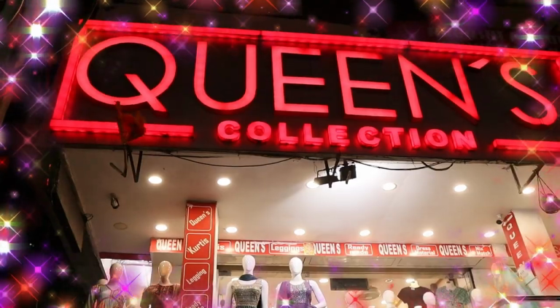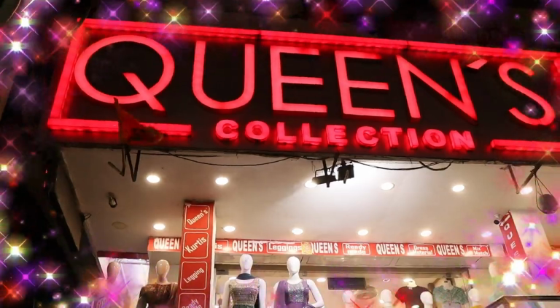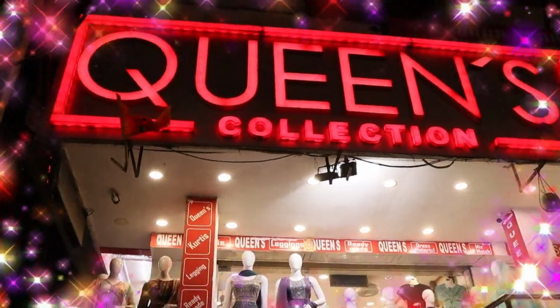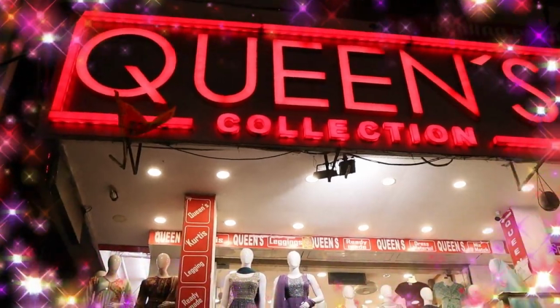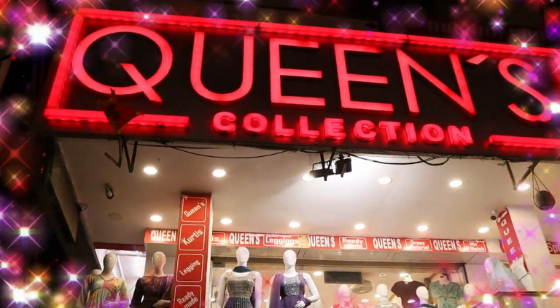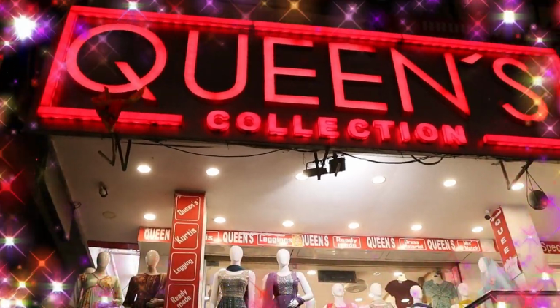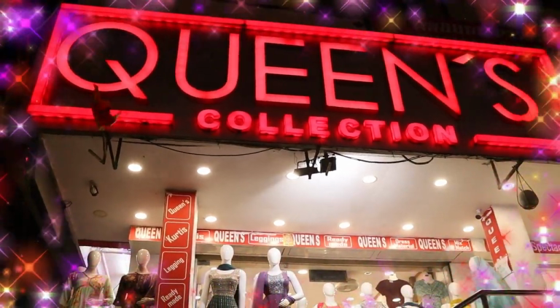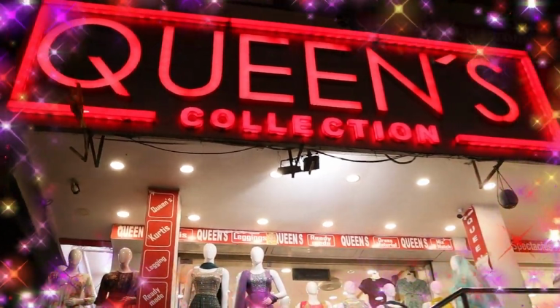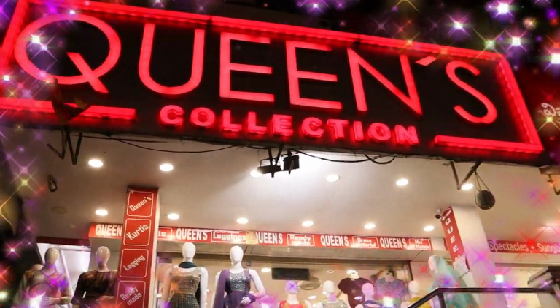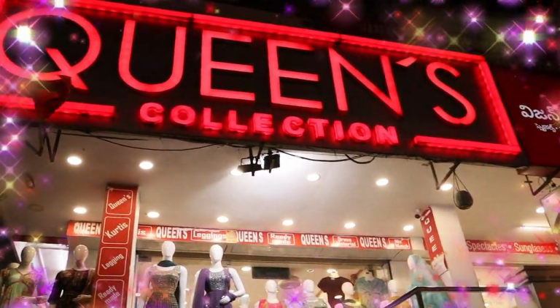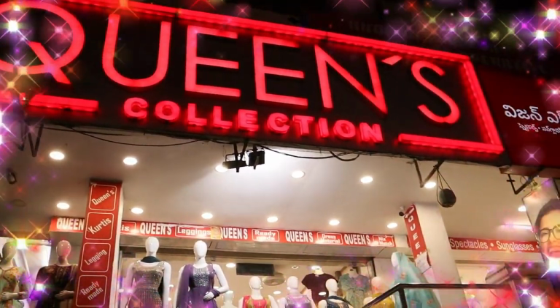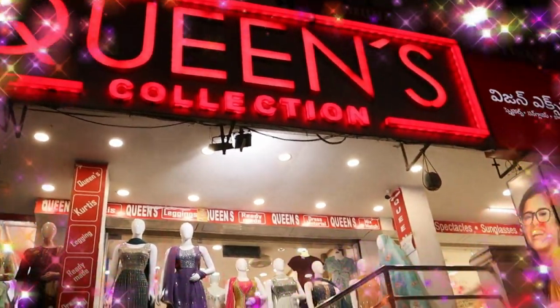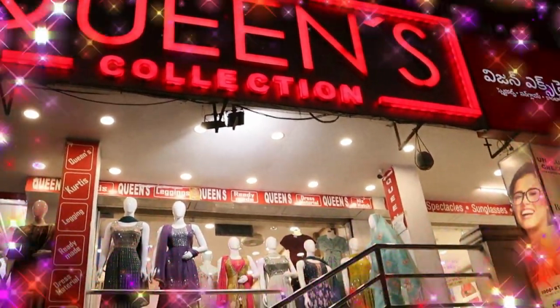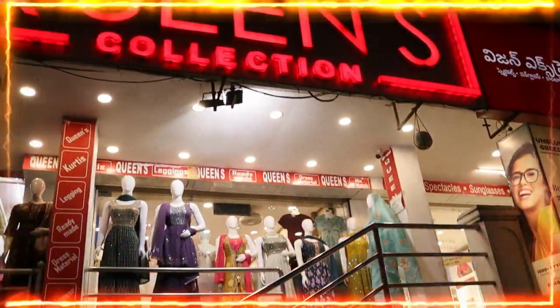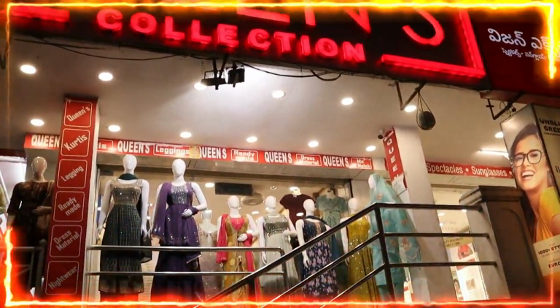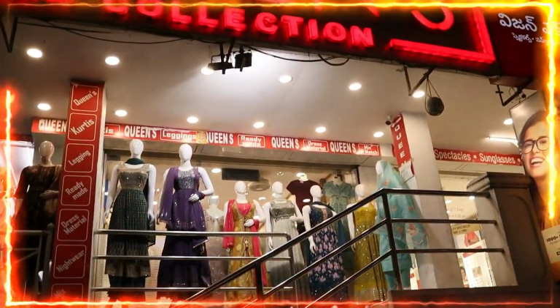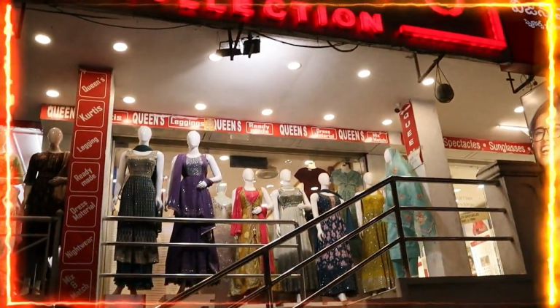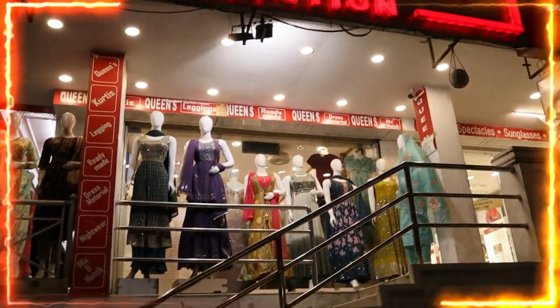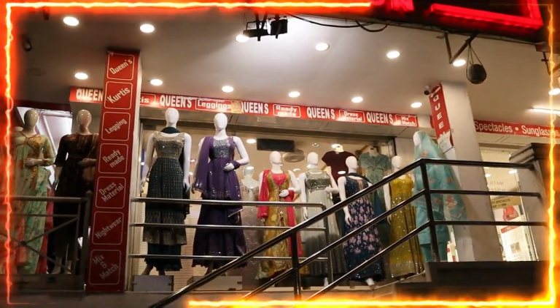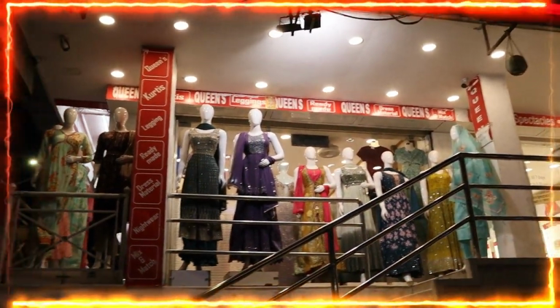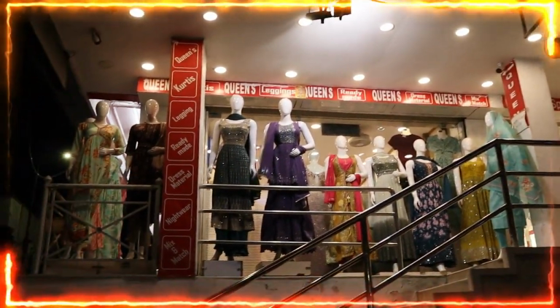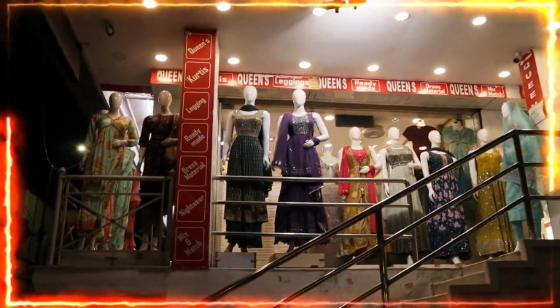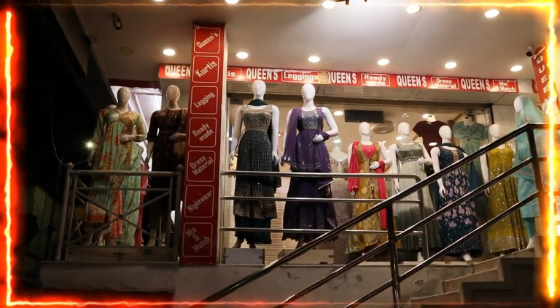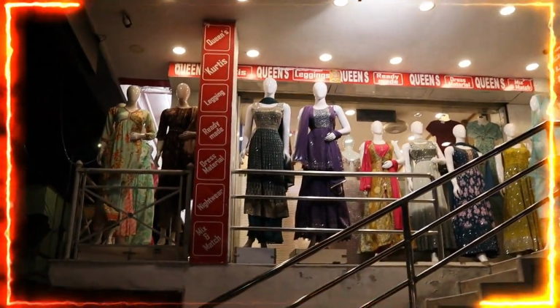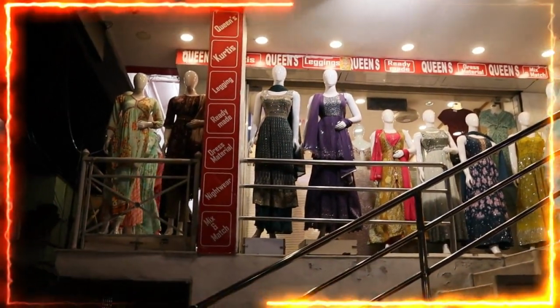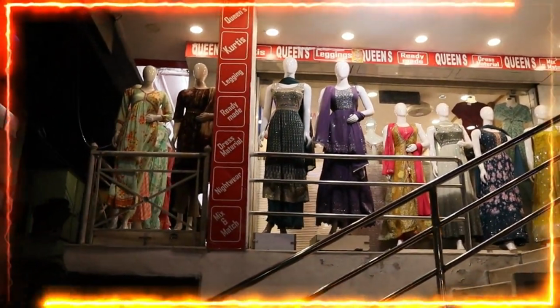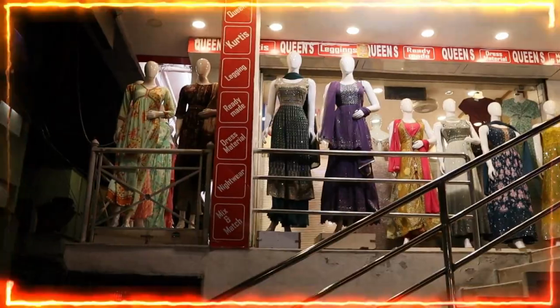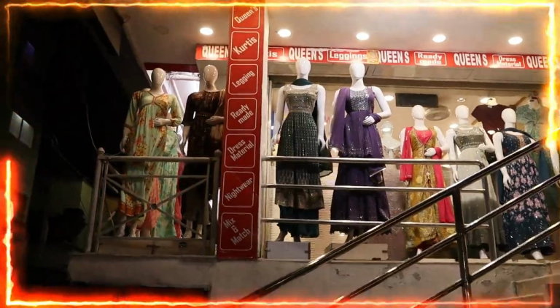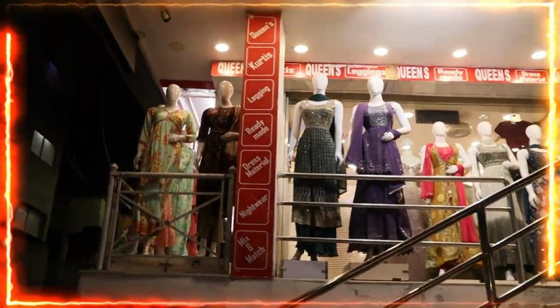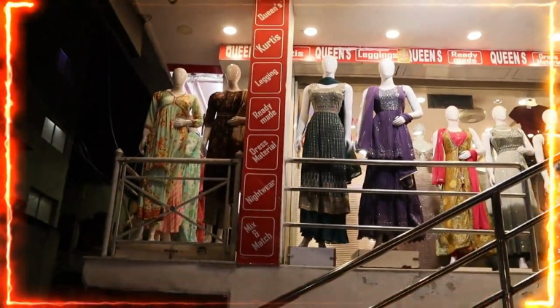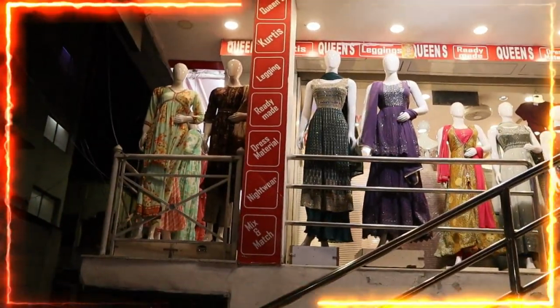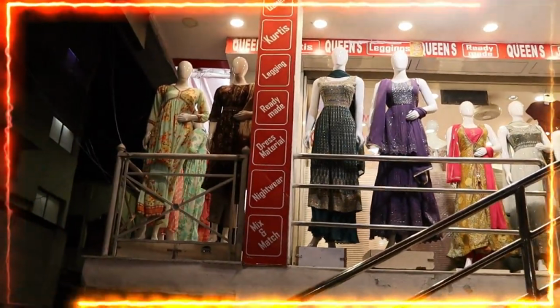Hi friends, welcome to Queen's Collection, my fashion destination. Welcome to the team, Queen's team. Thank you for your continuous support.